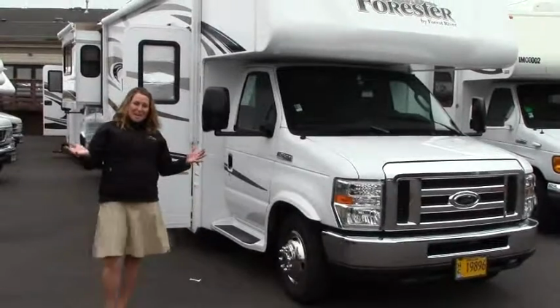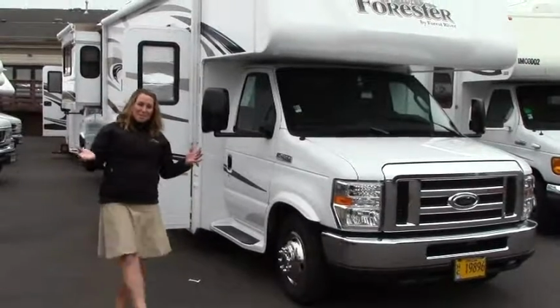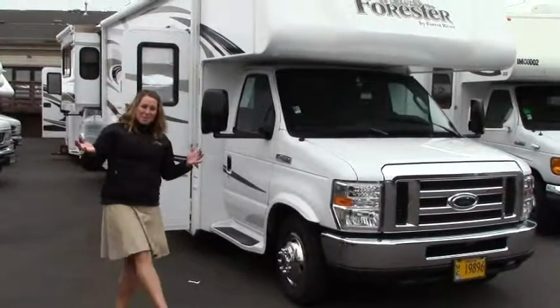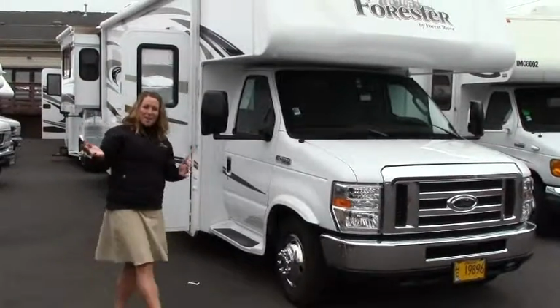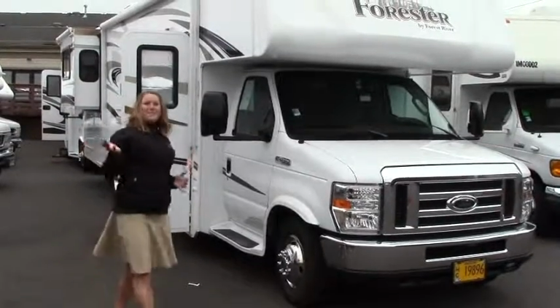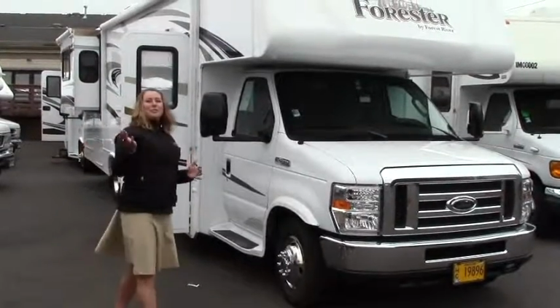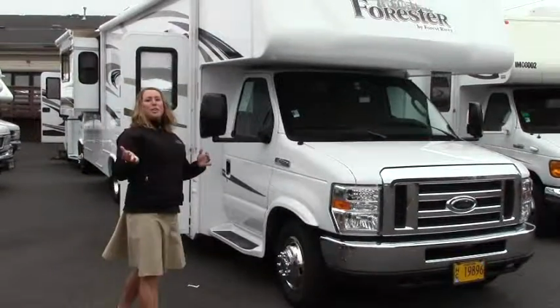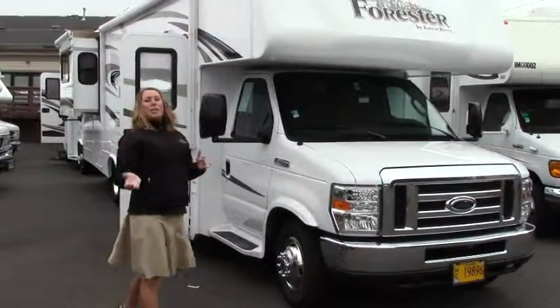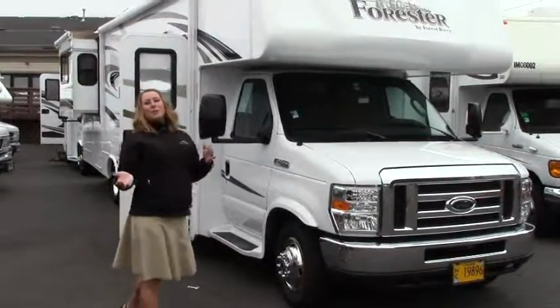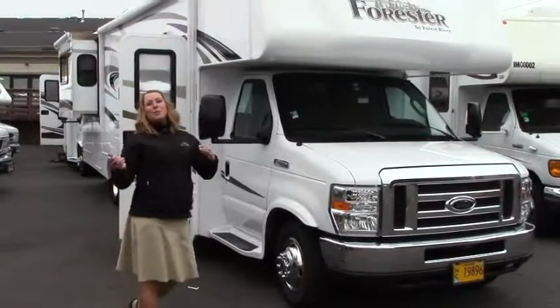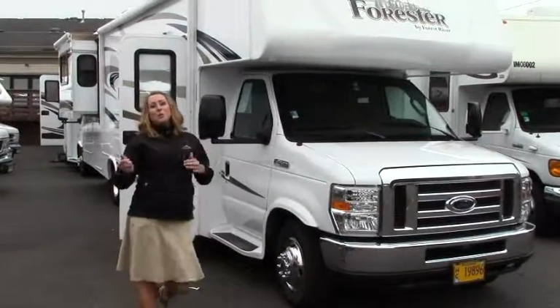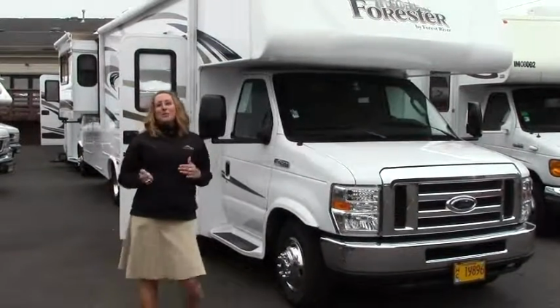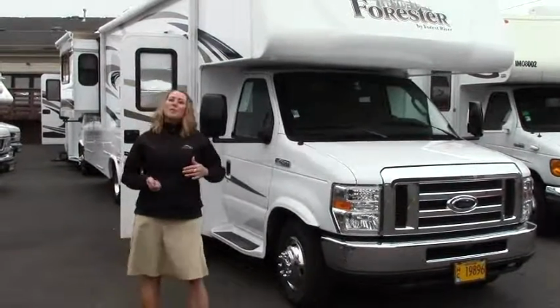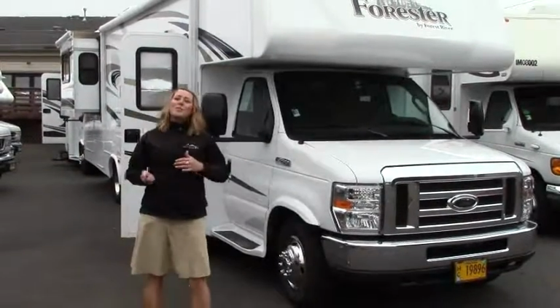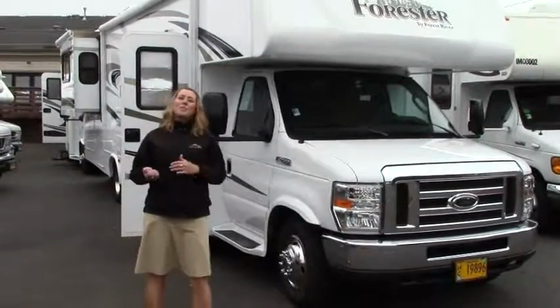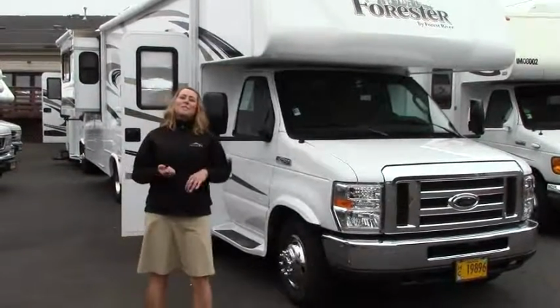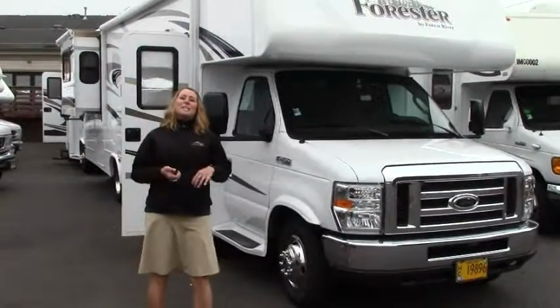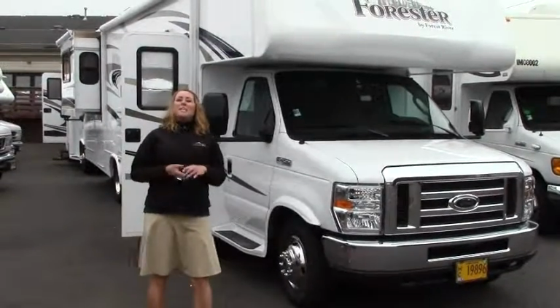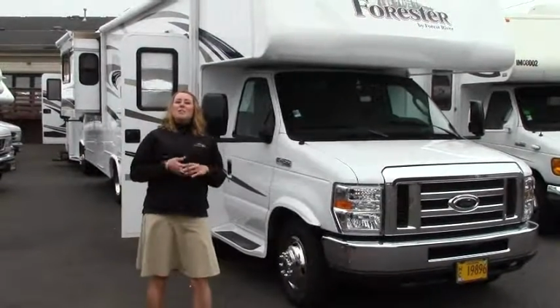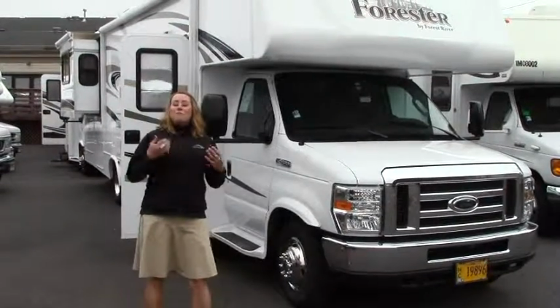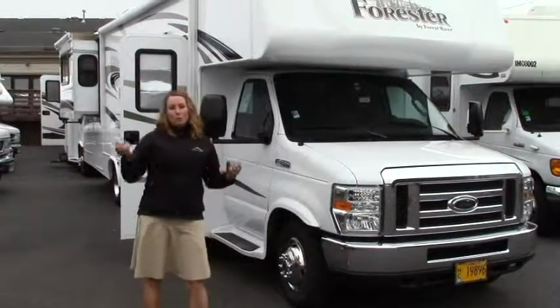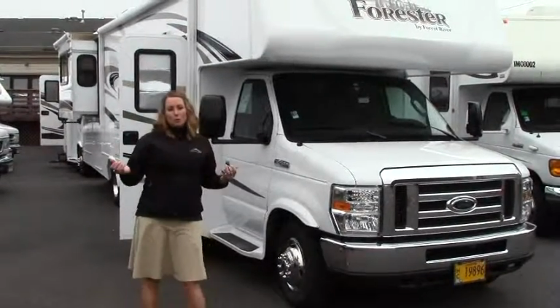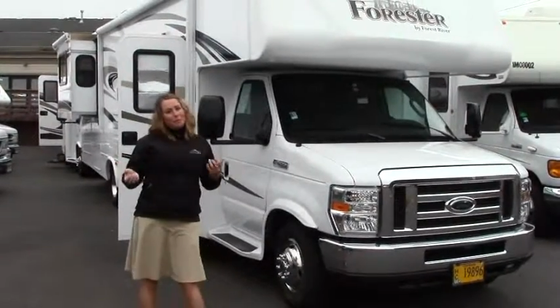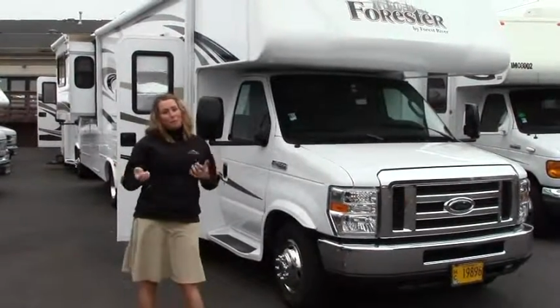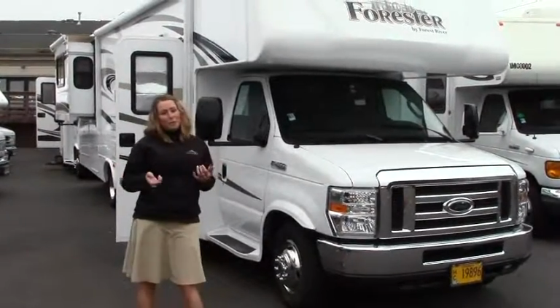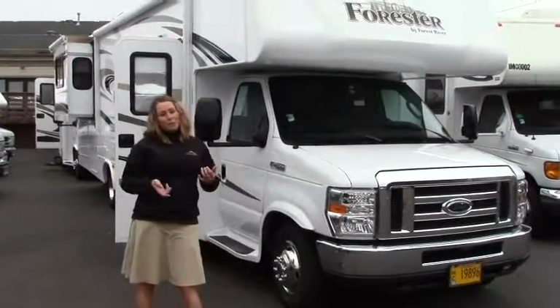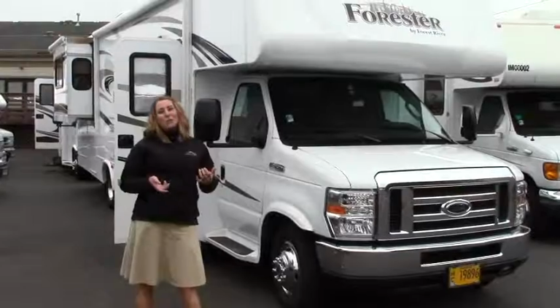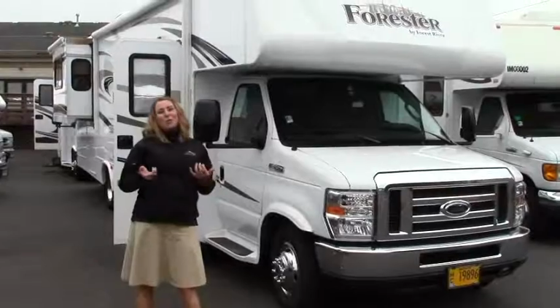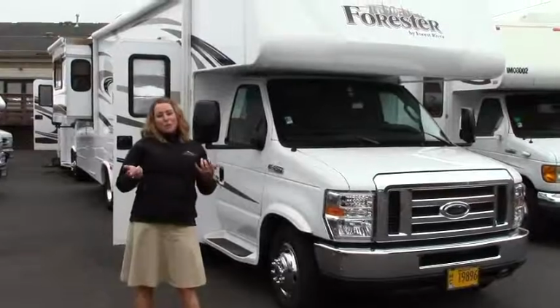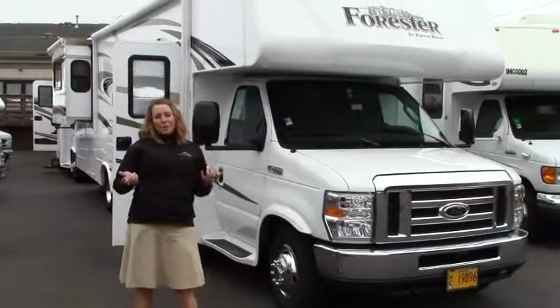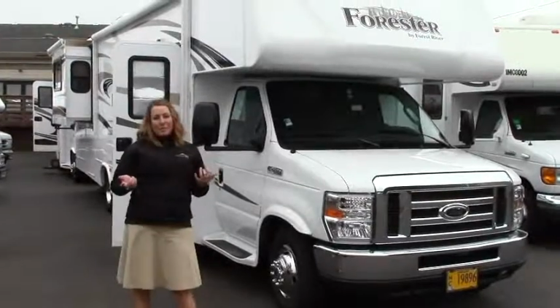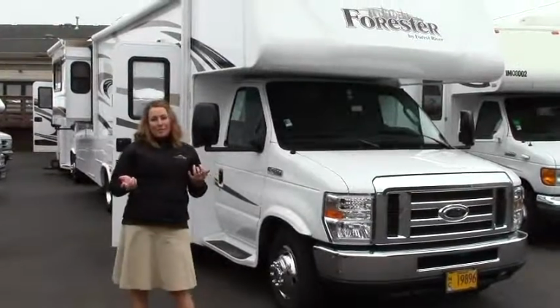I'm Katie by the way. Thanks for checking out our 2013 Forest River Forester 3011.